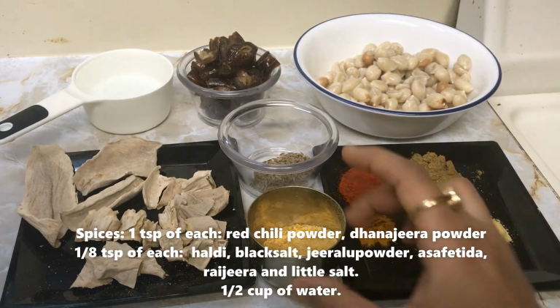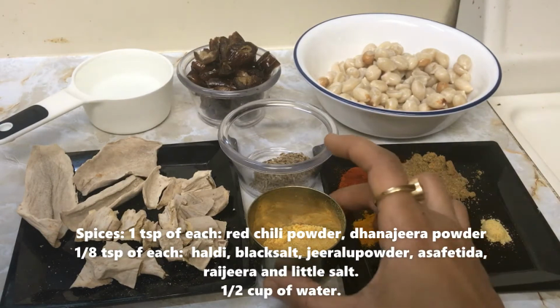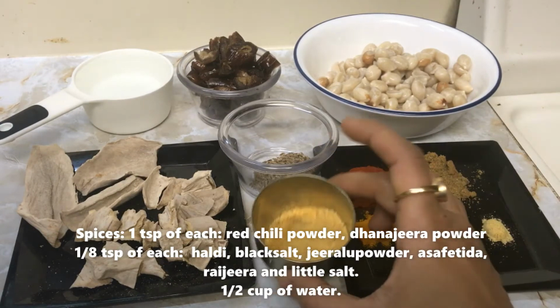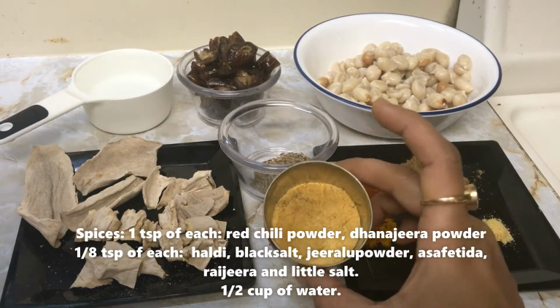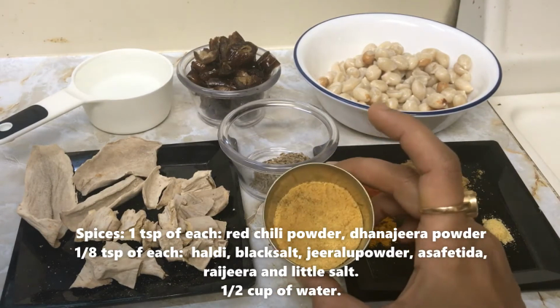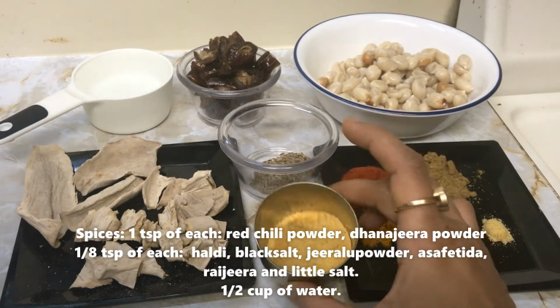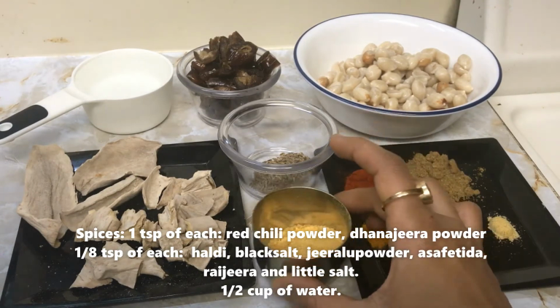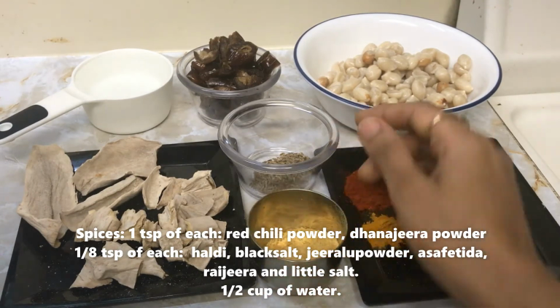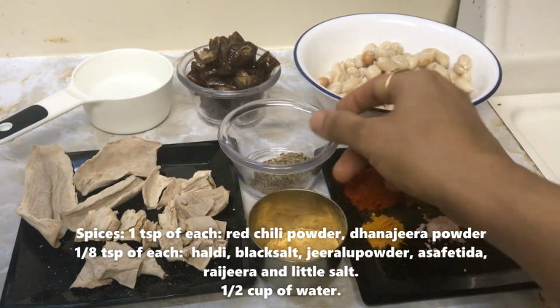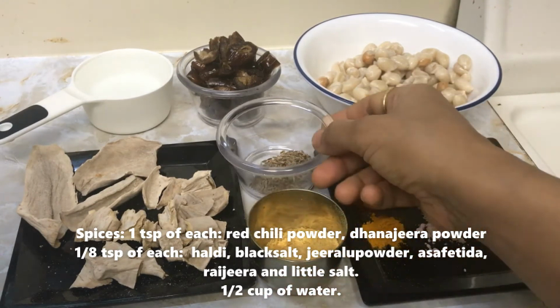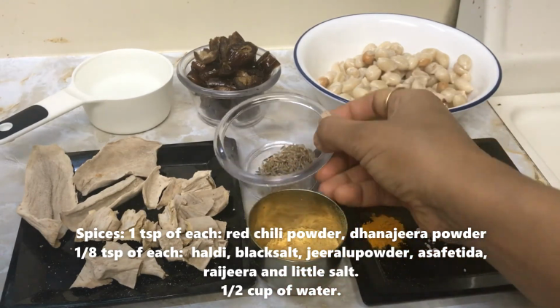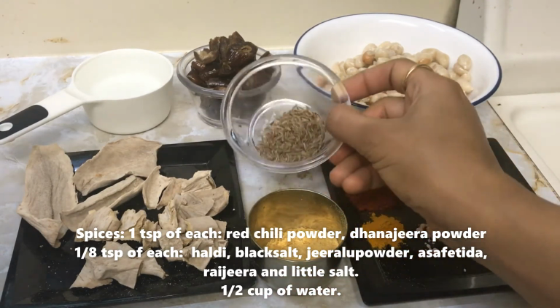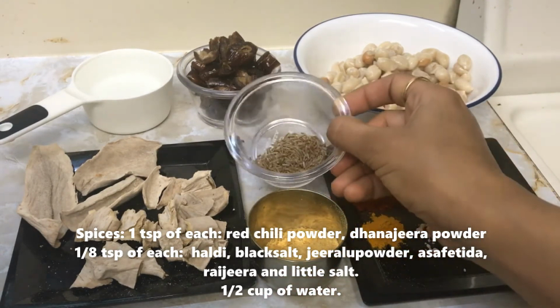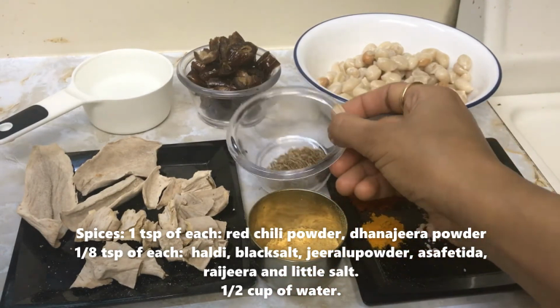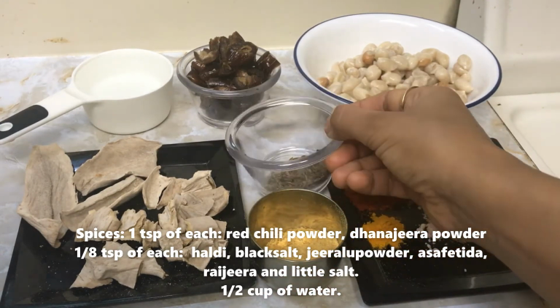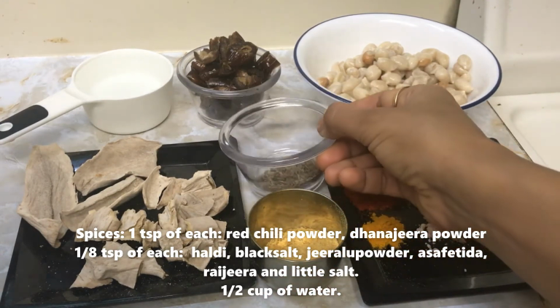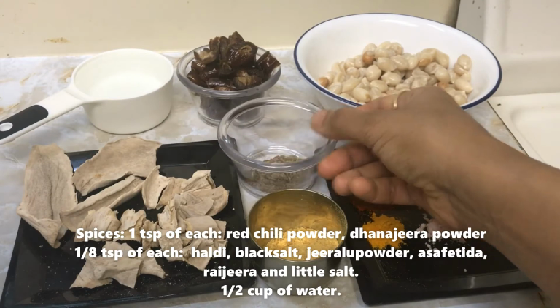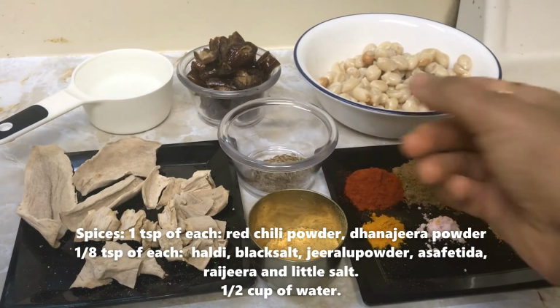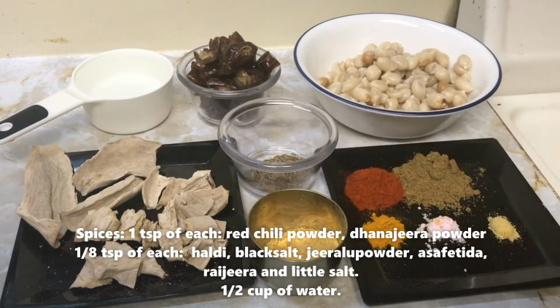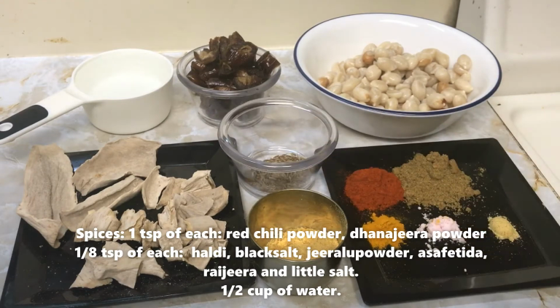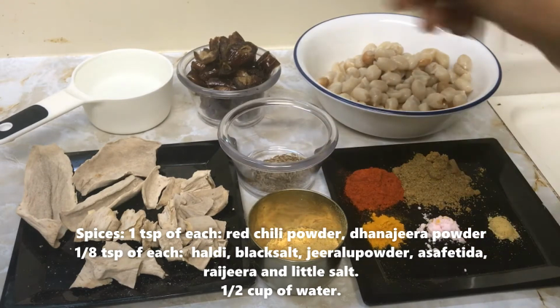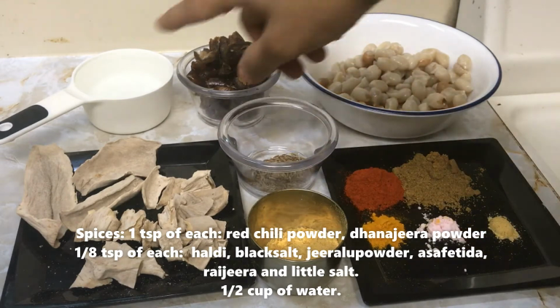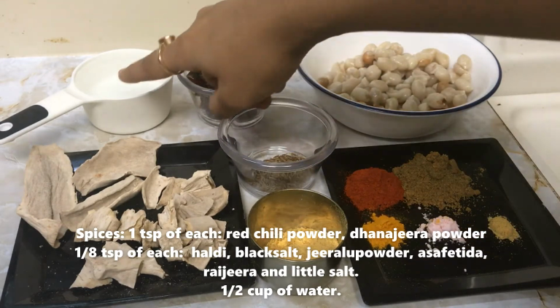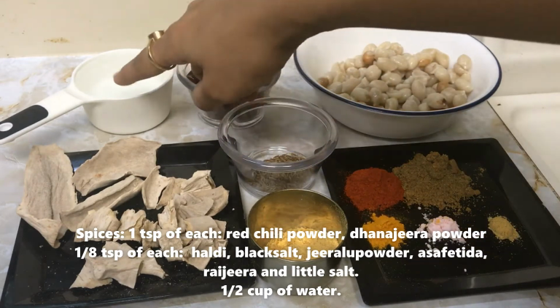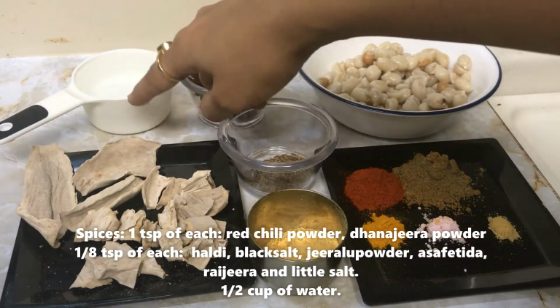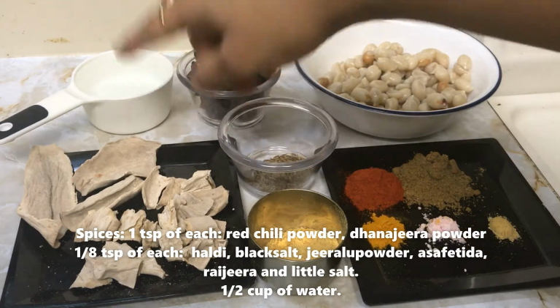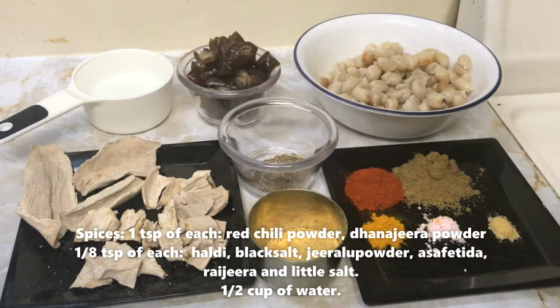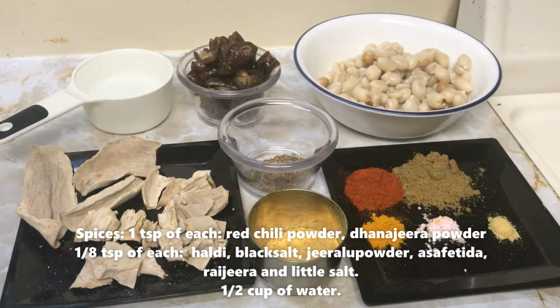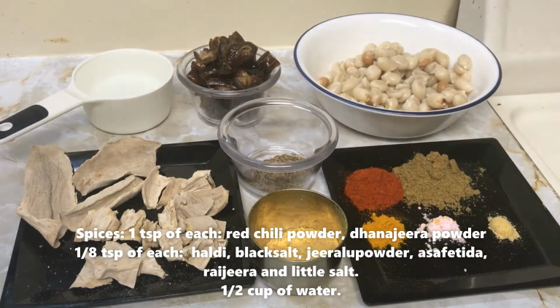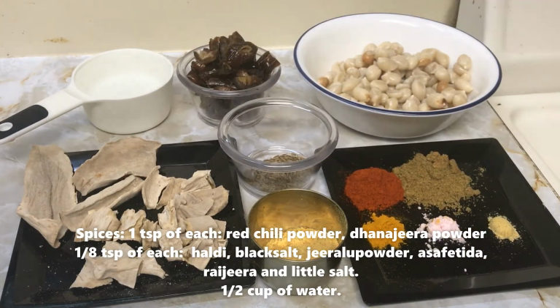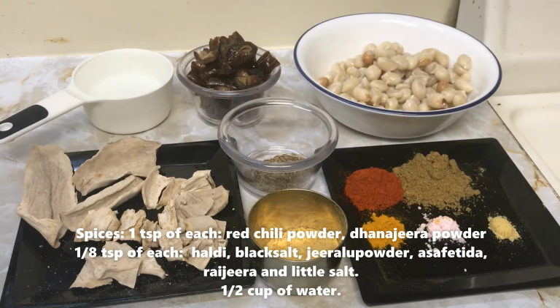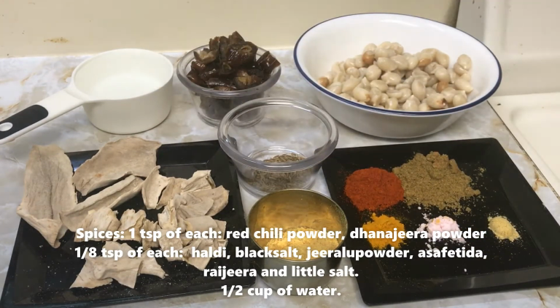Some asafoetida and cumin seeds (jeera) for tempering, half cup of water, and very little salt.